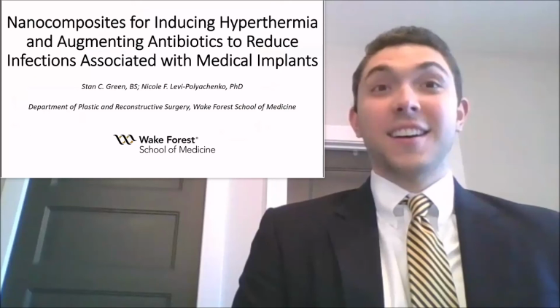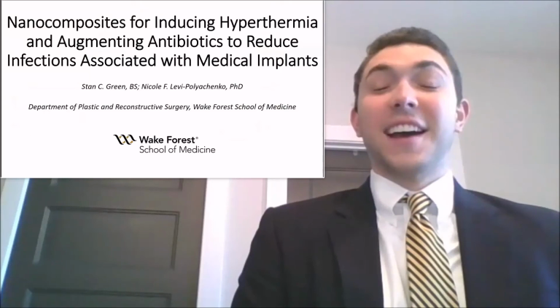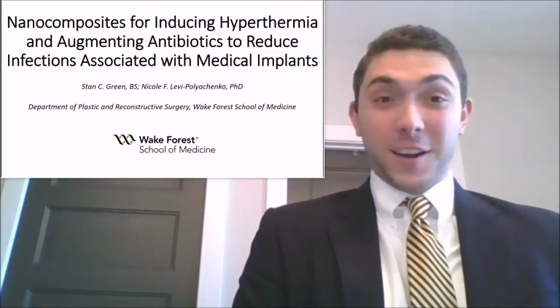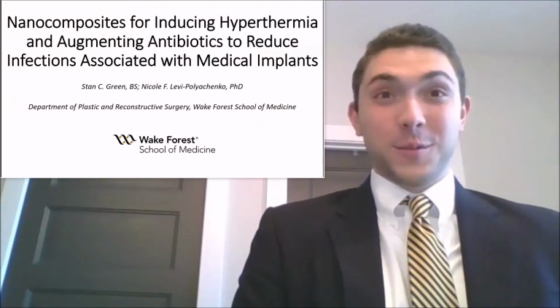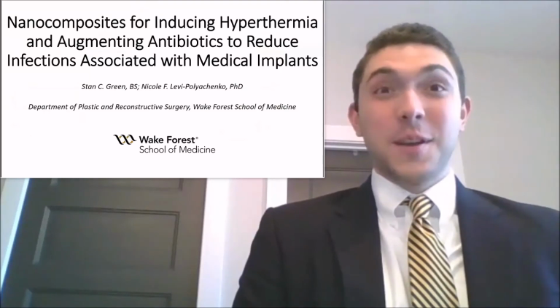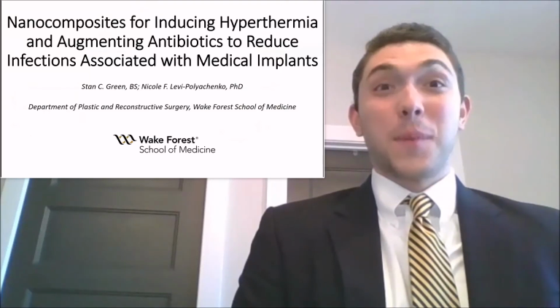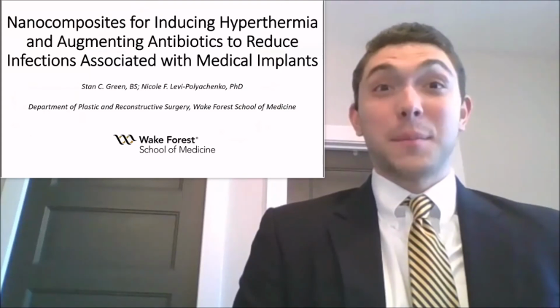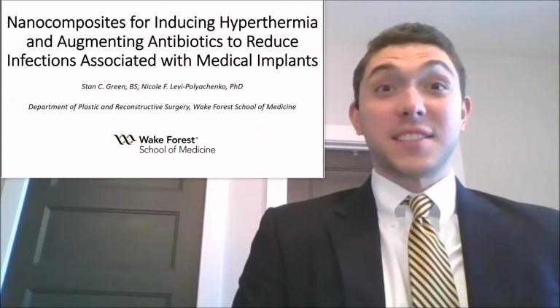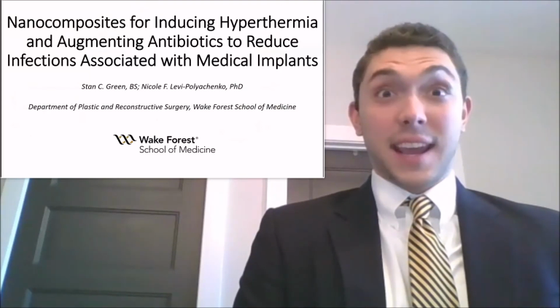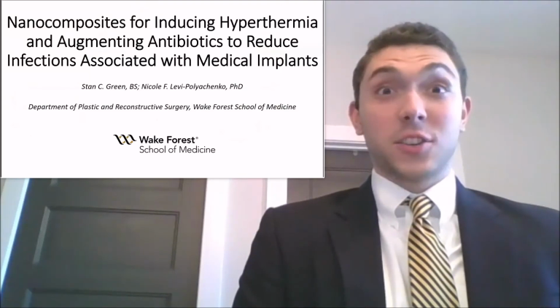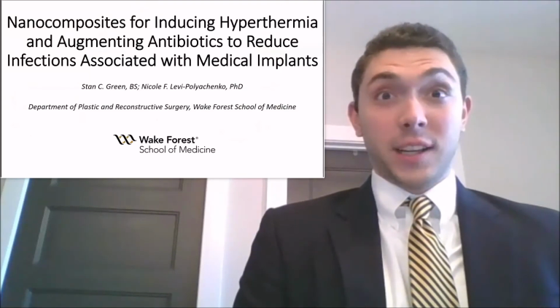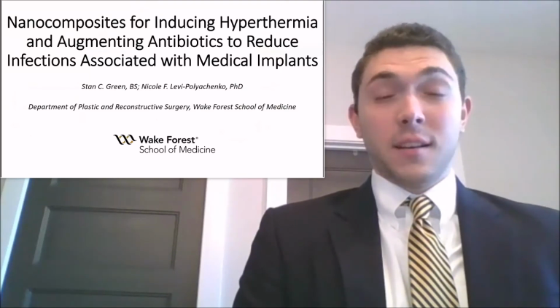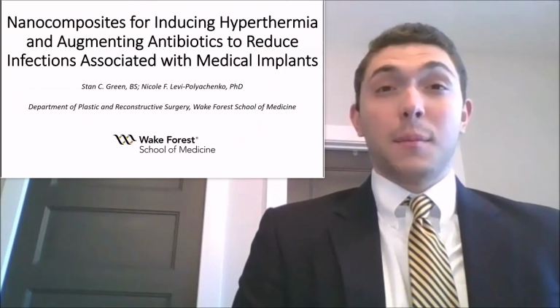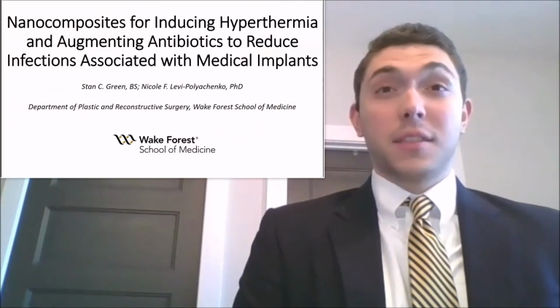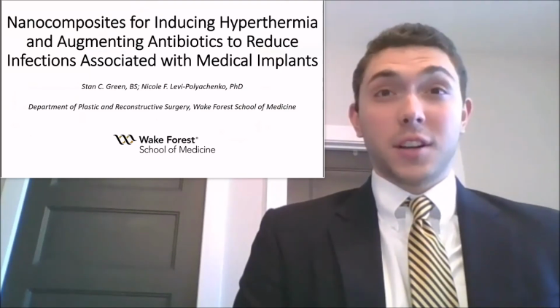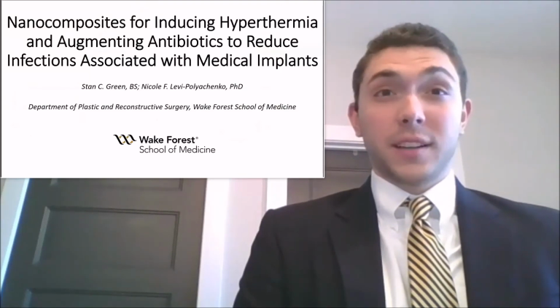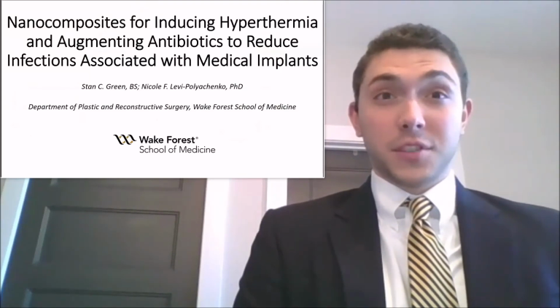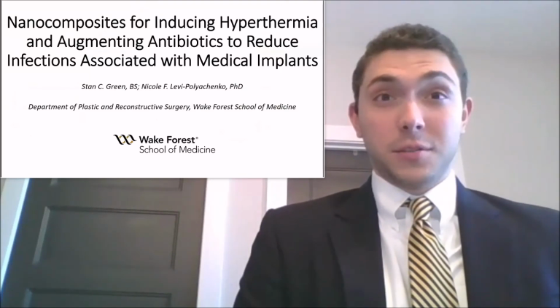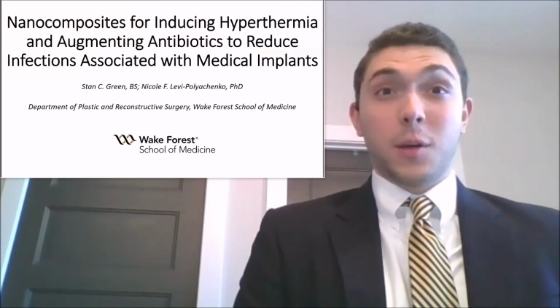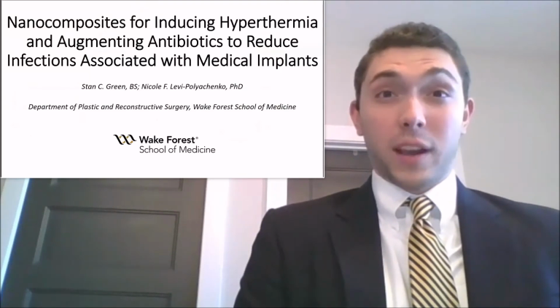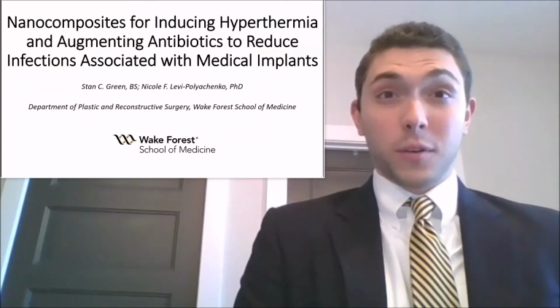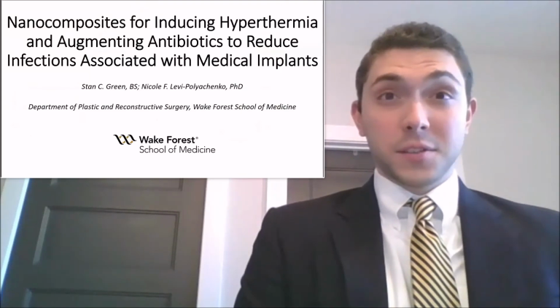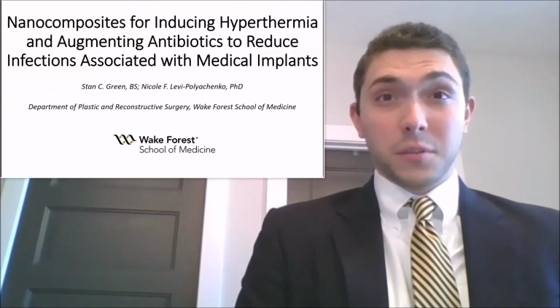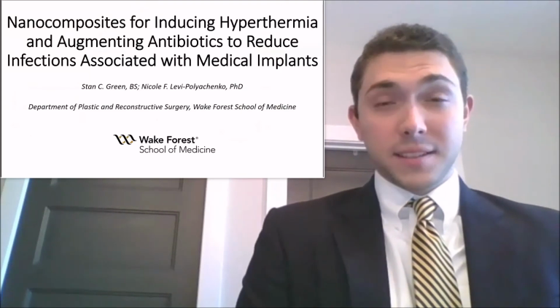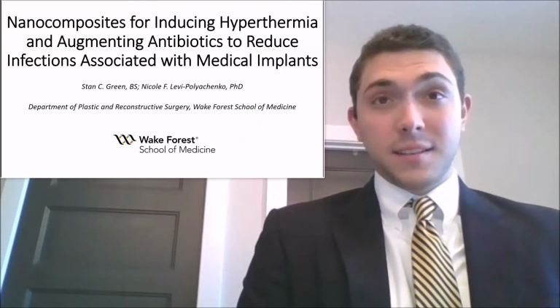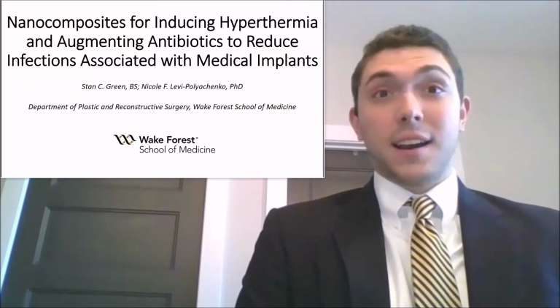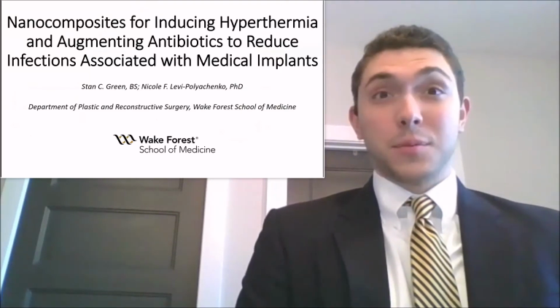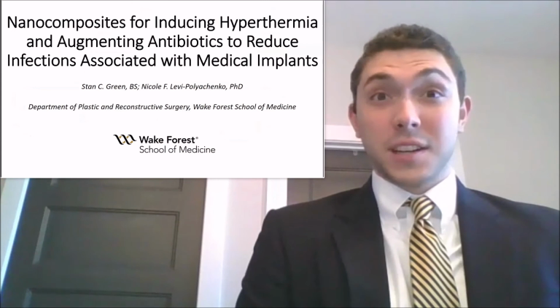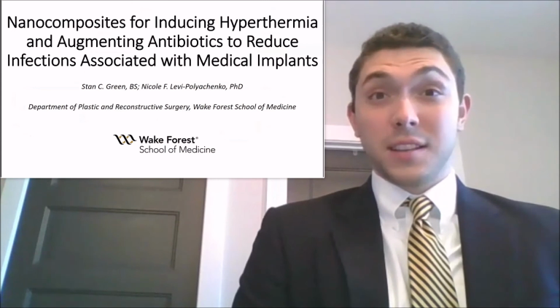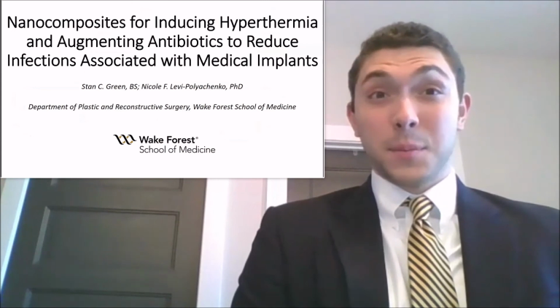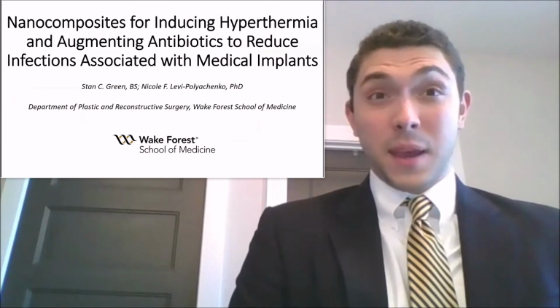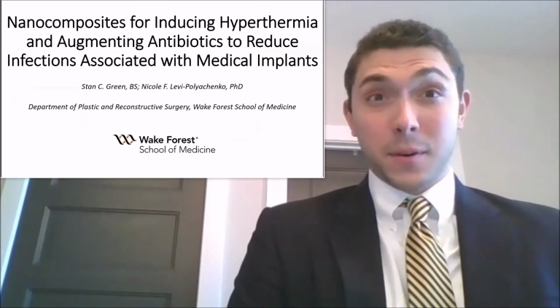Hello, my name is Stan Green. I'm a third-year medical student at Wake Forest School of Medicine, and I am presenting the above paper.